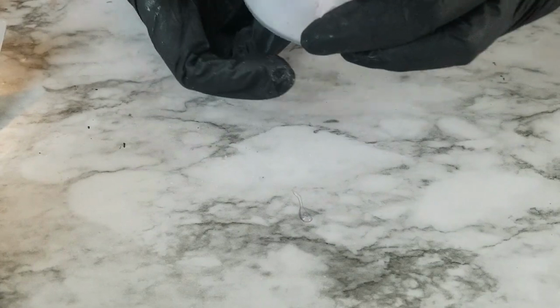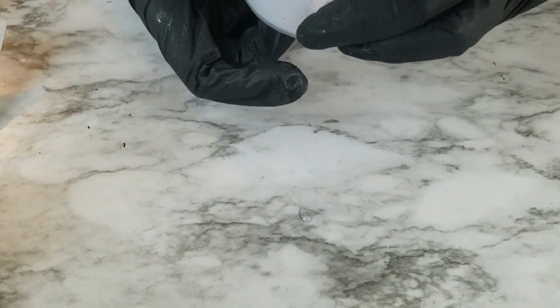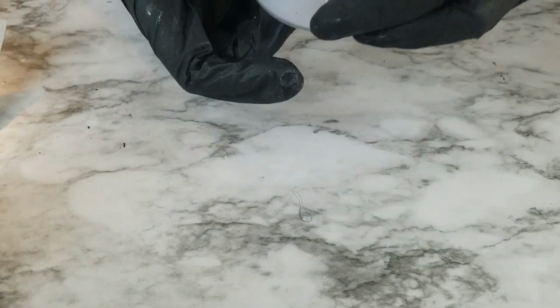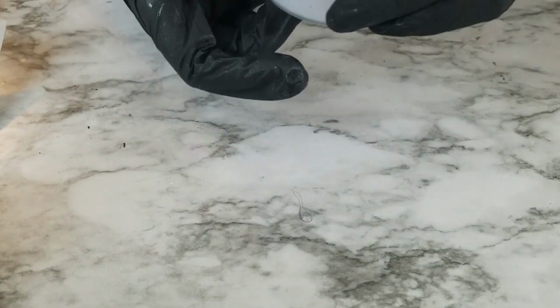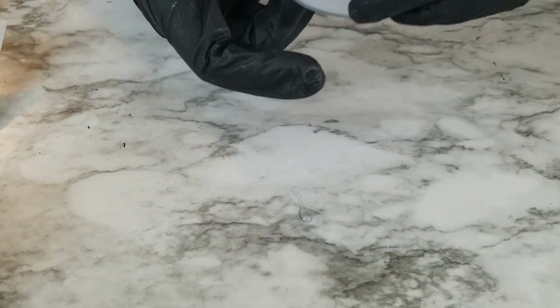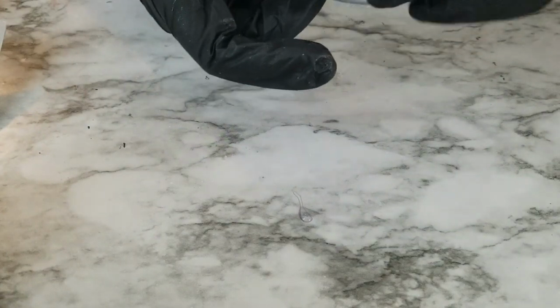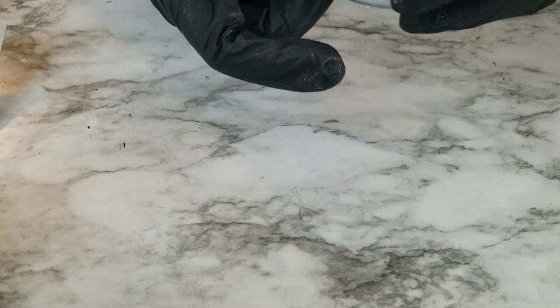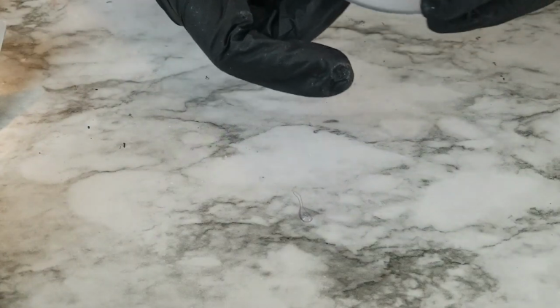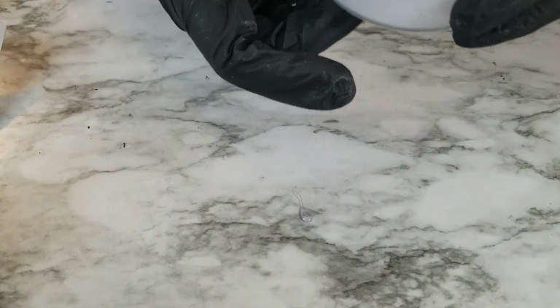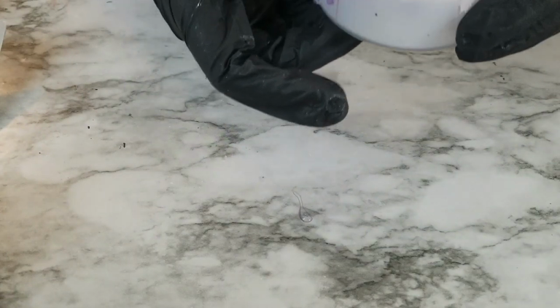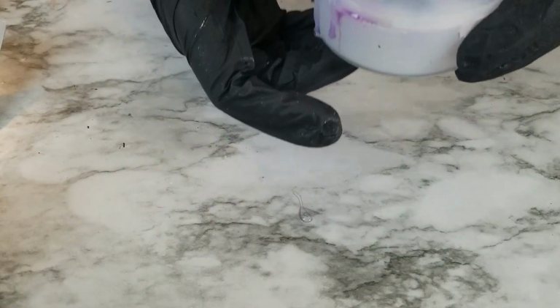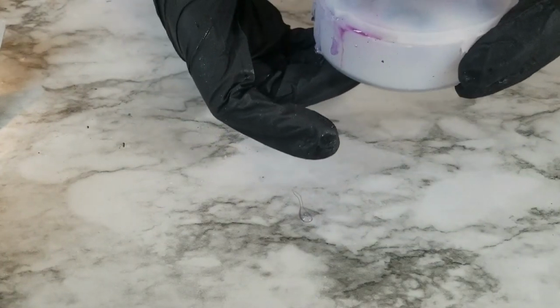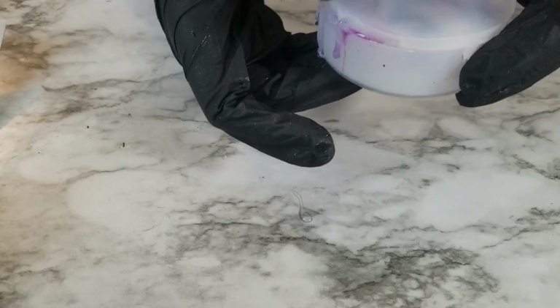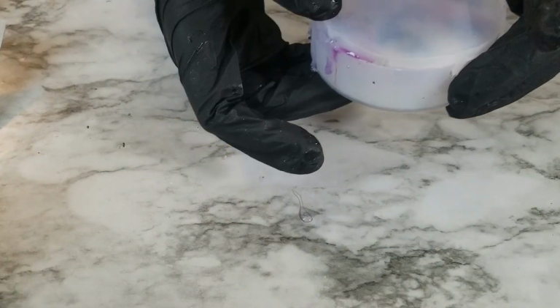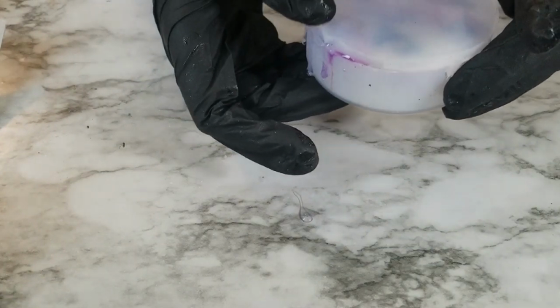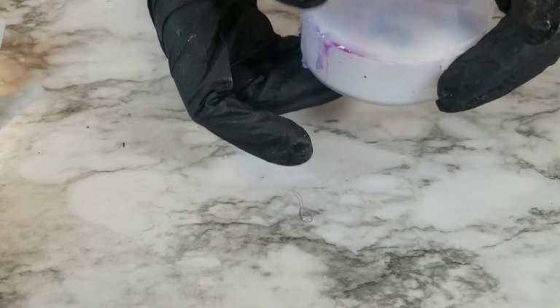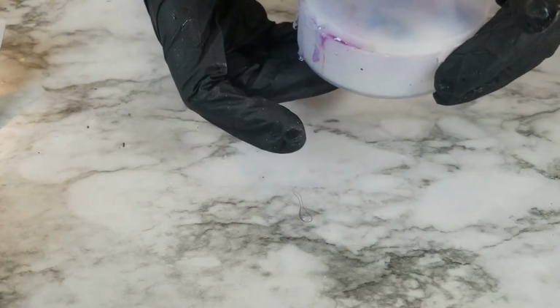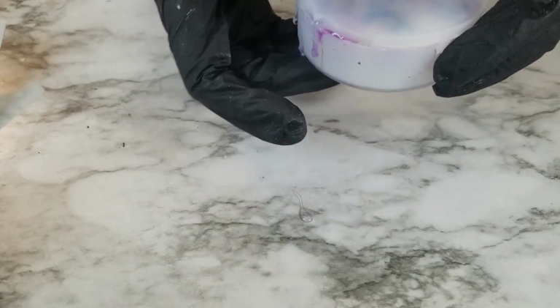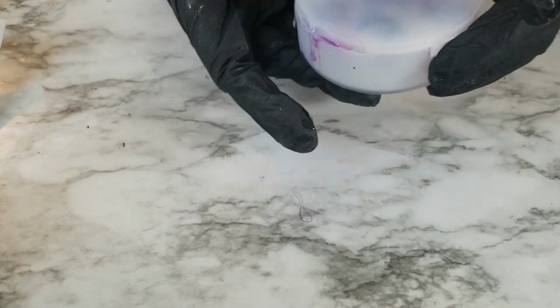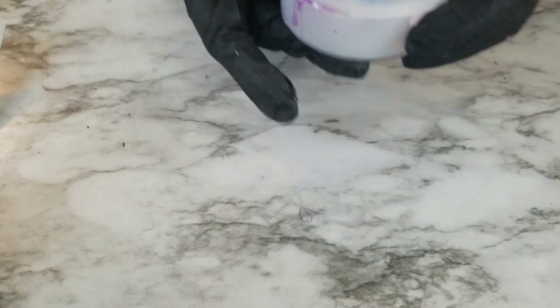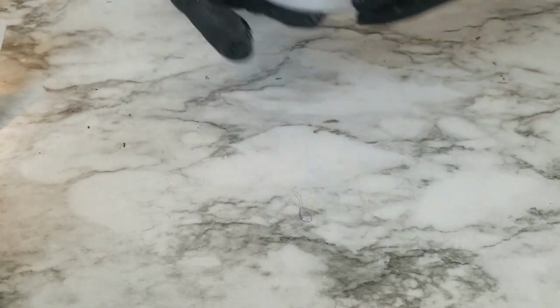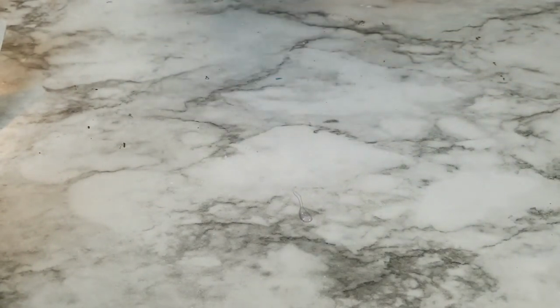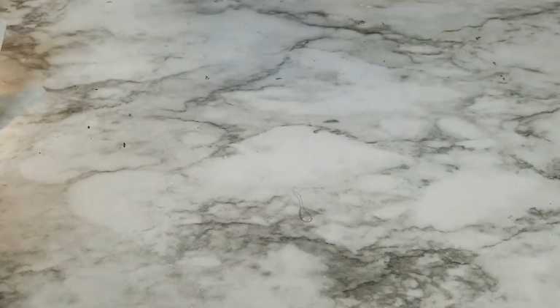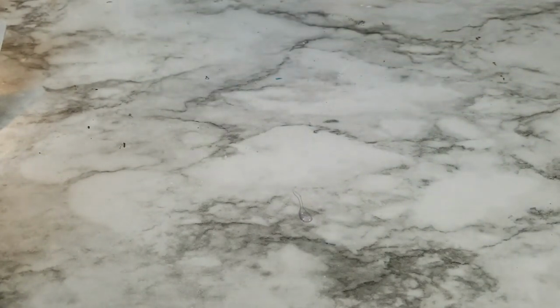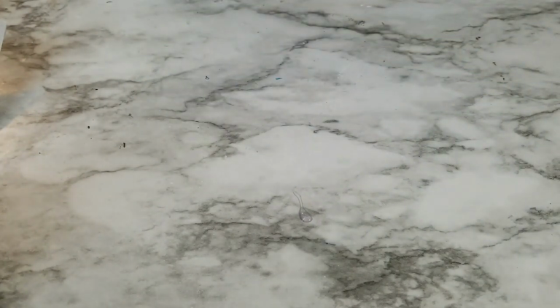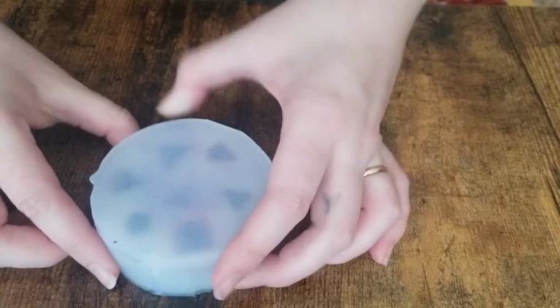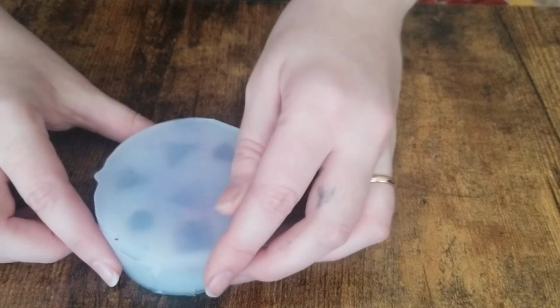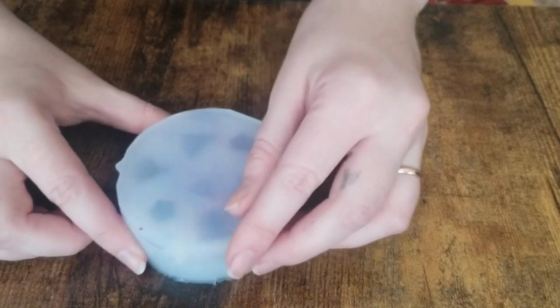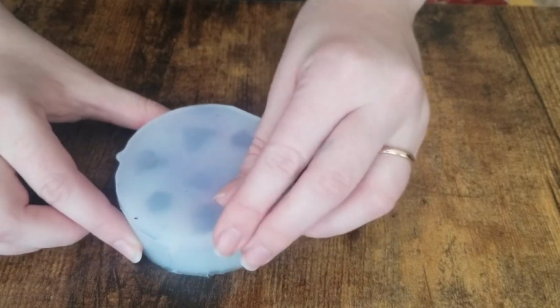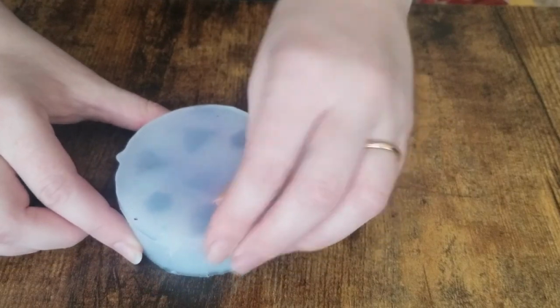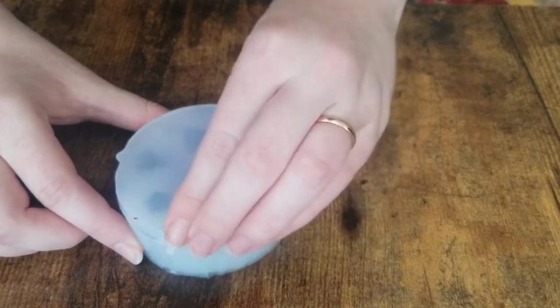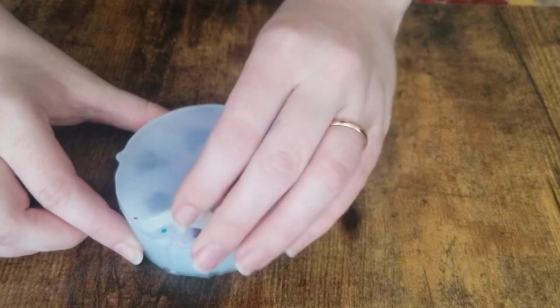Then we're going to throw it in the pressure pot for 24 hours and then we'll take it out and see how they turn out.